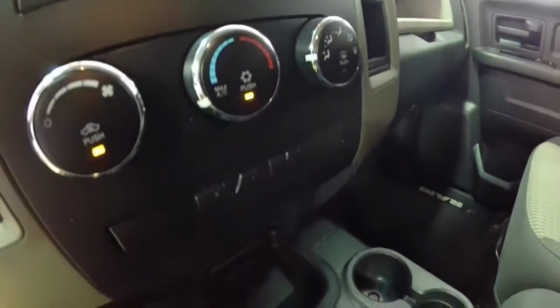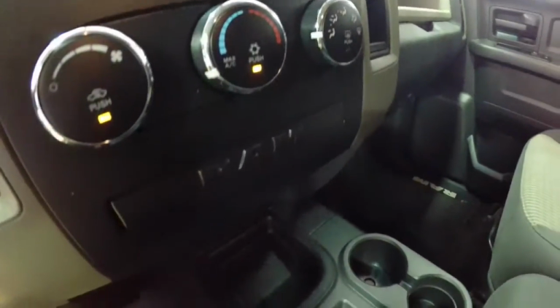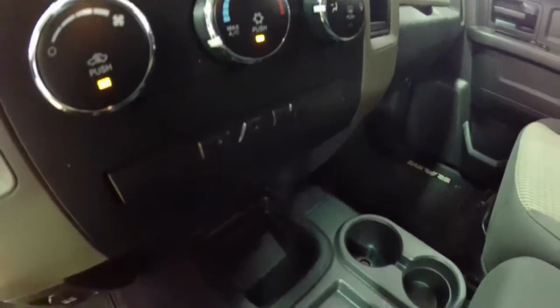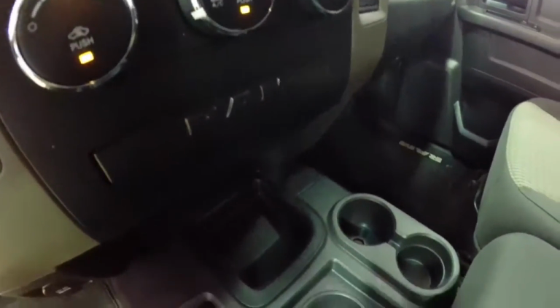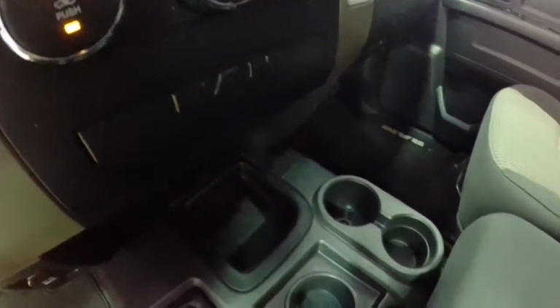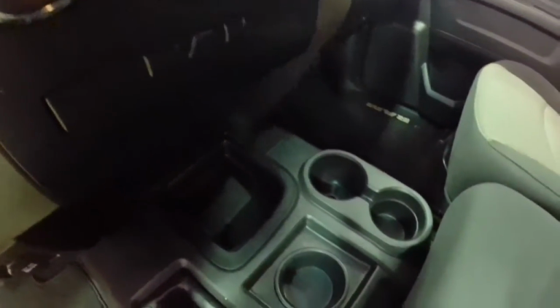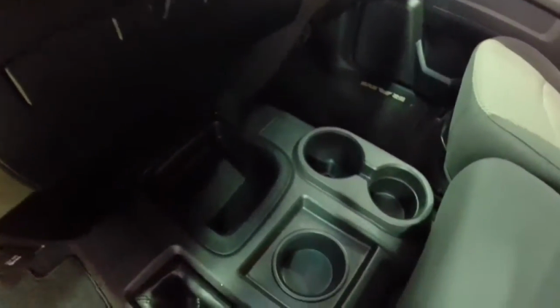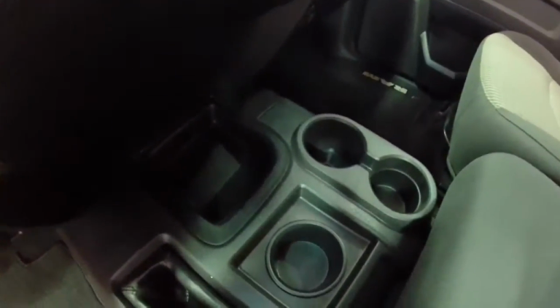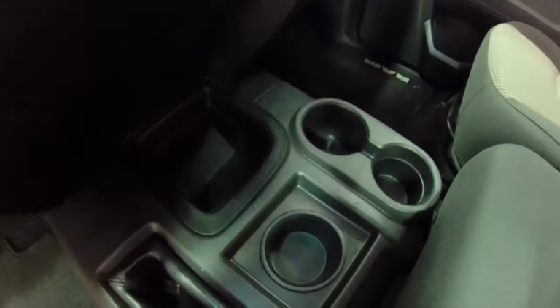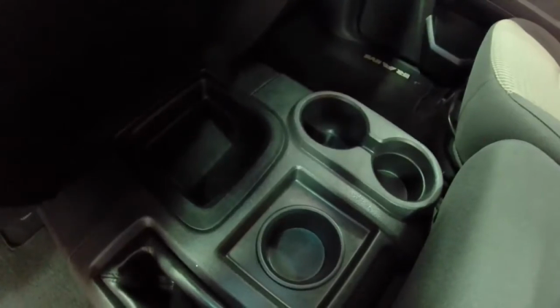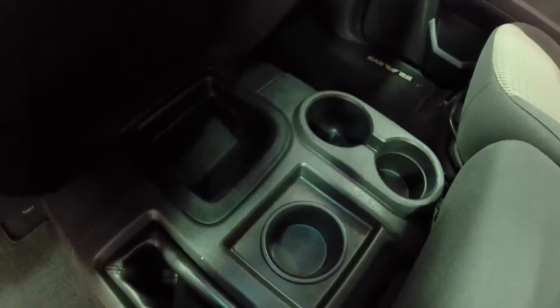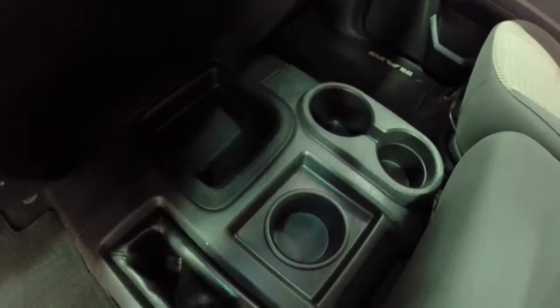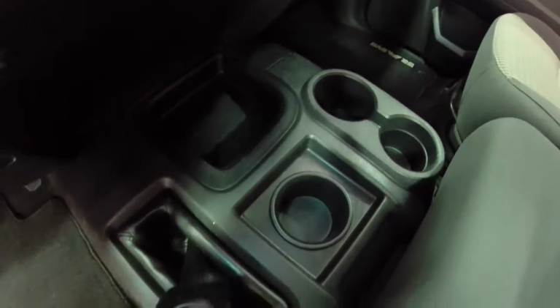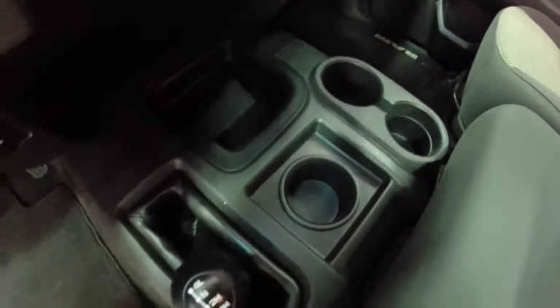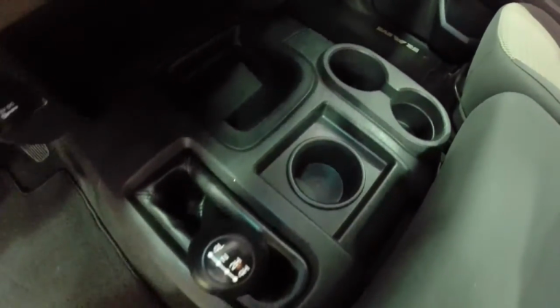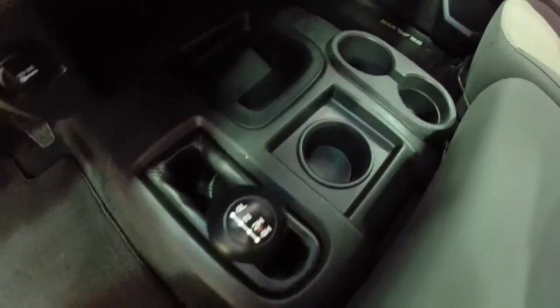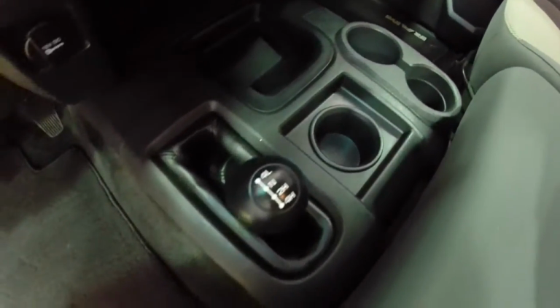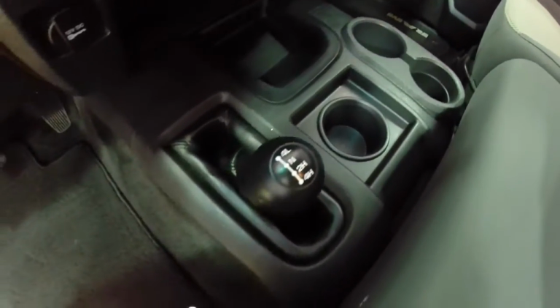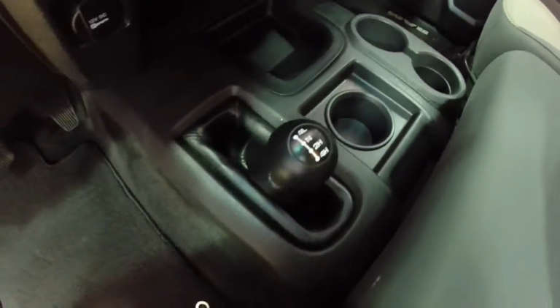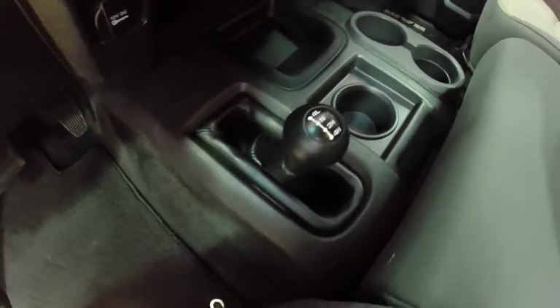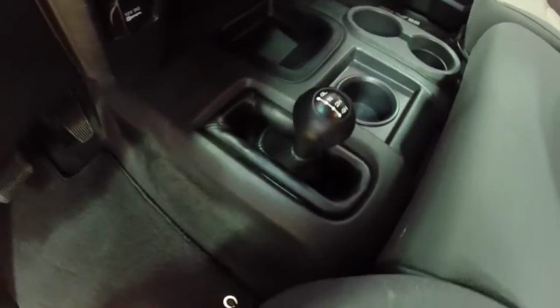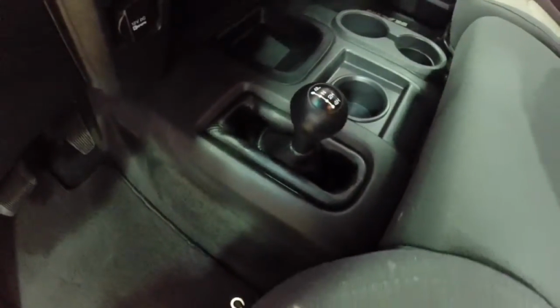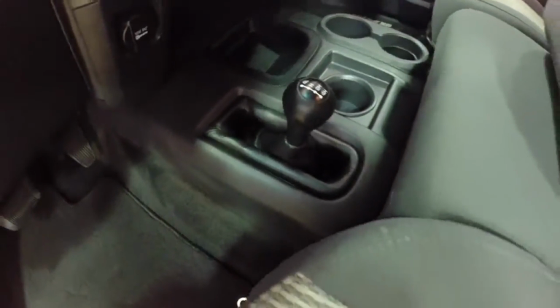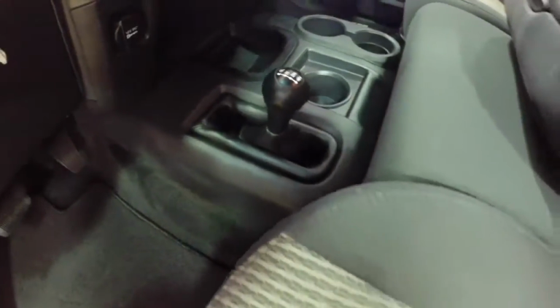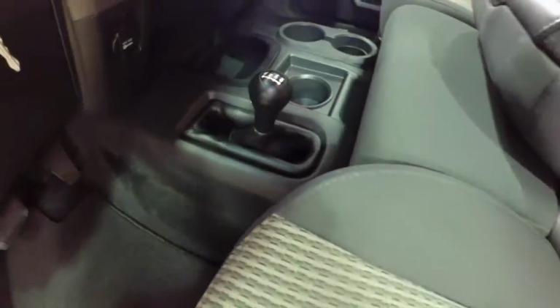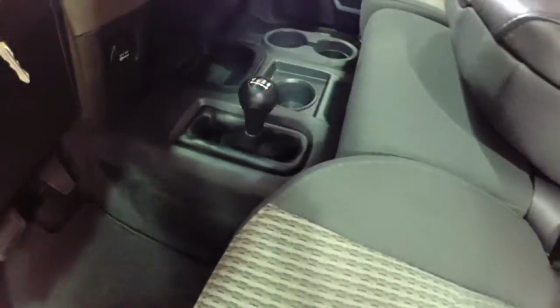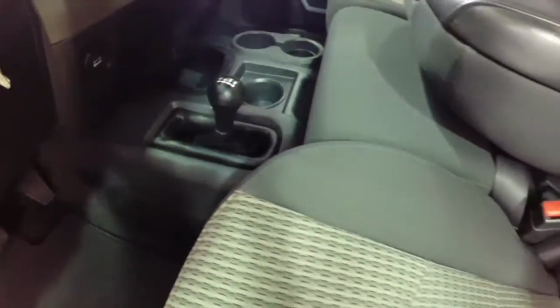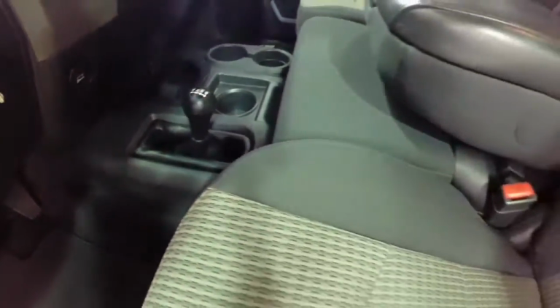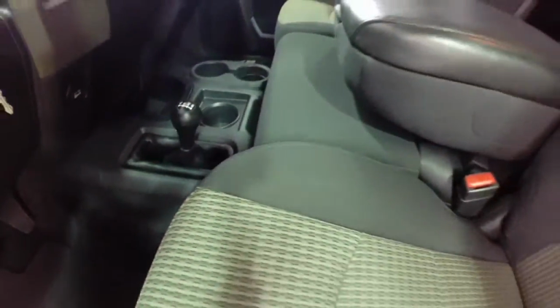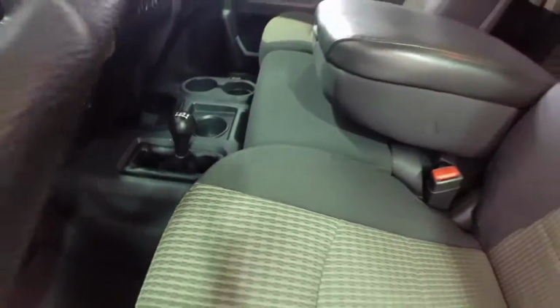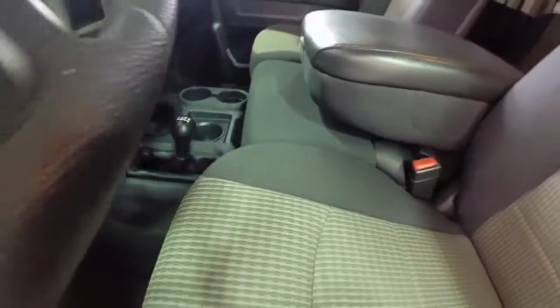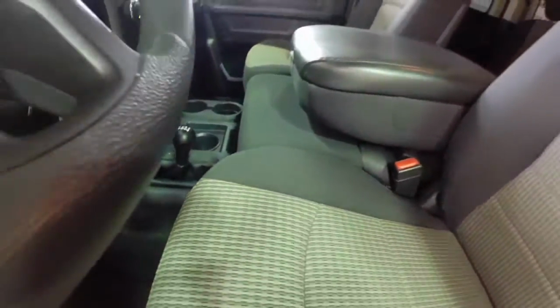The stereo is a single CD player with Sirius XM radio. It does have a diesel engine brake. The floor console has three cupholders and storage, and a manual shift transfer case.